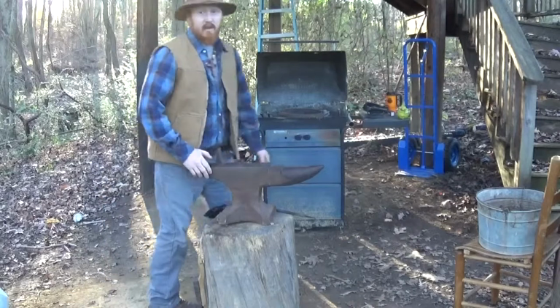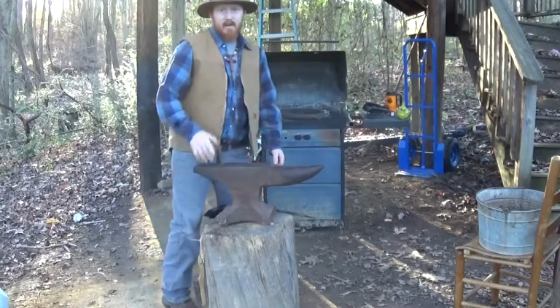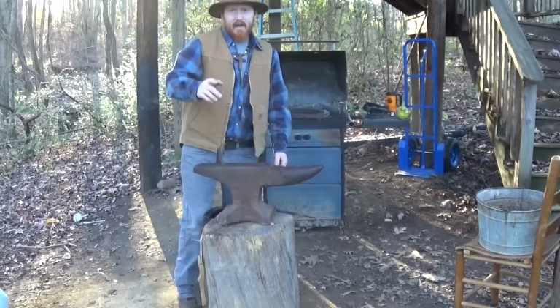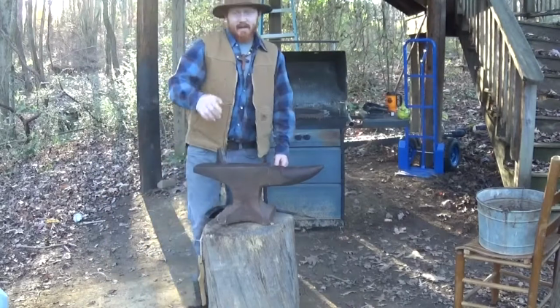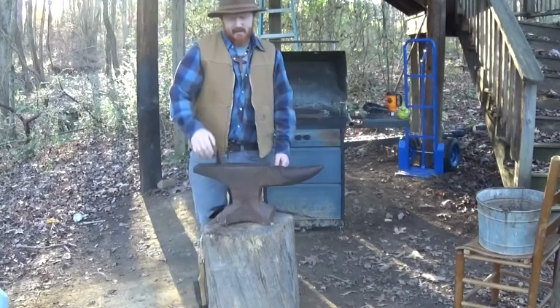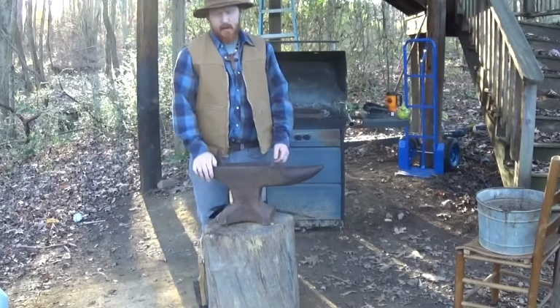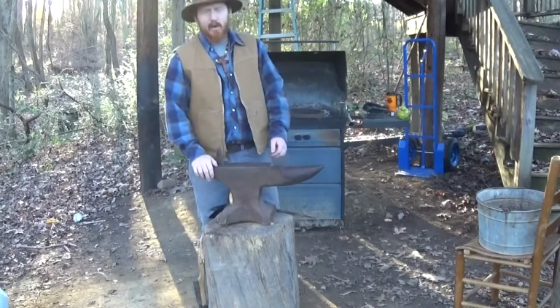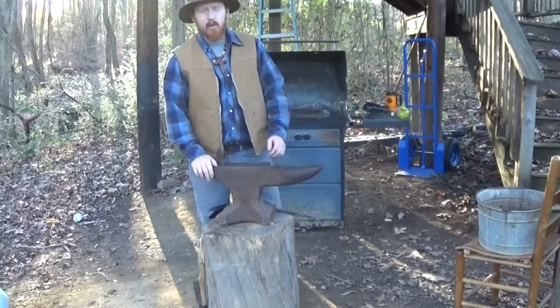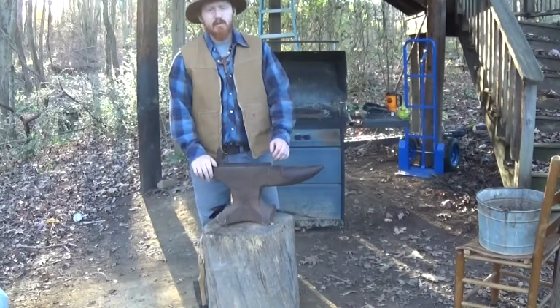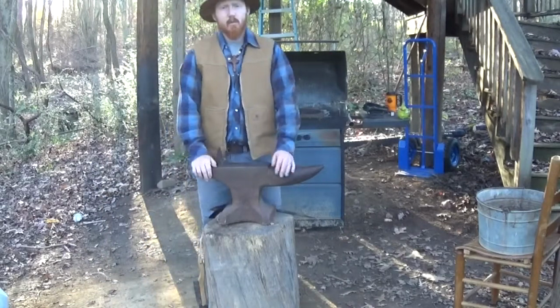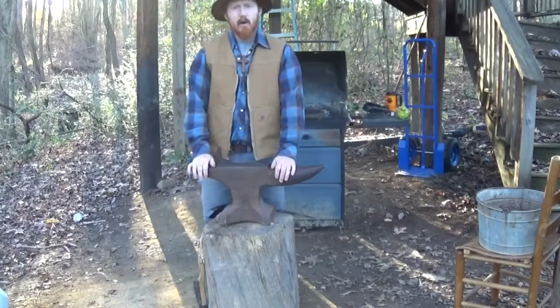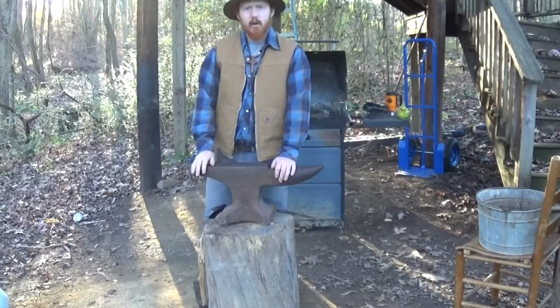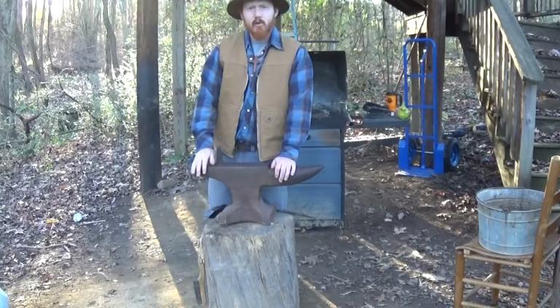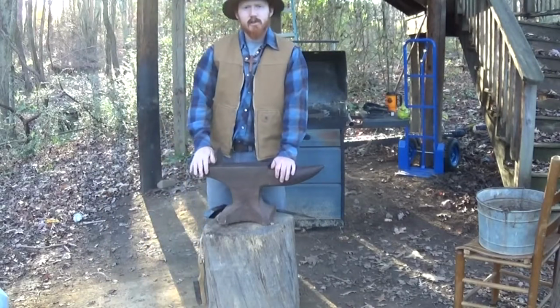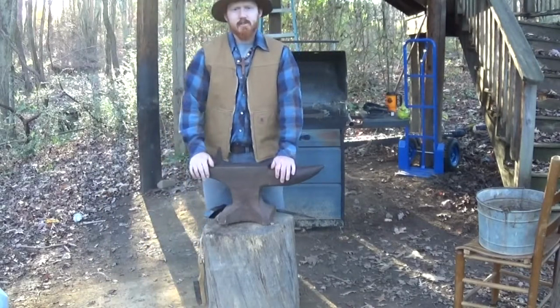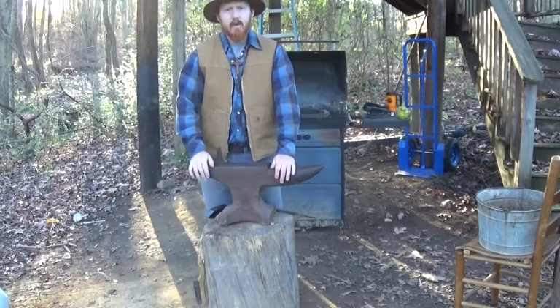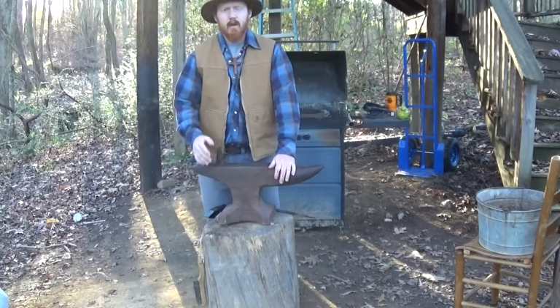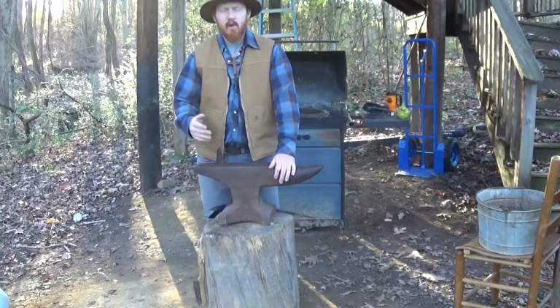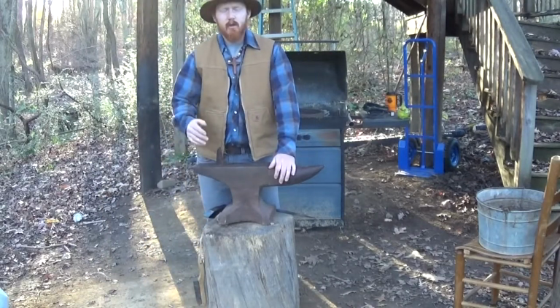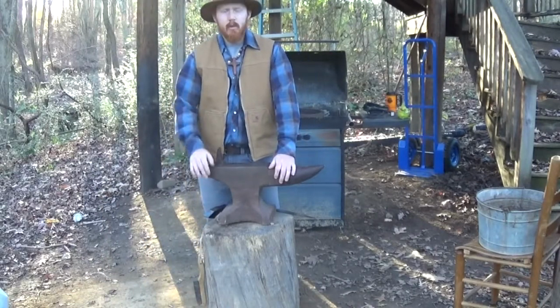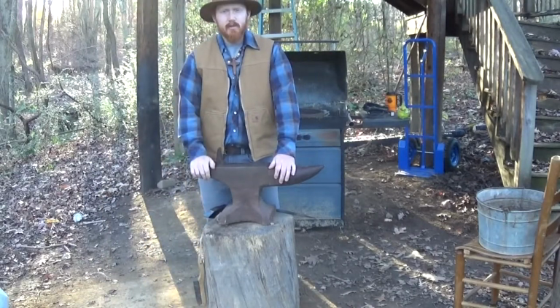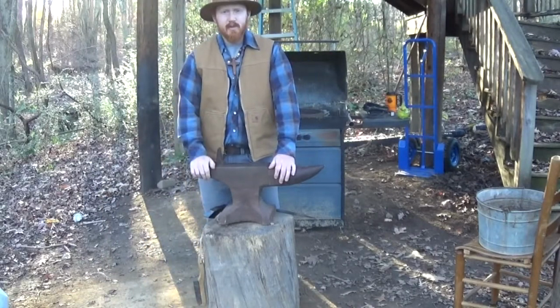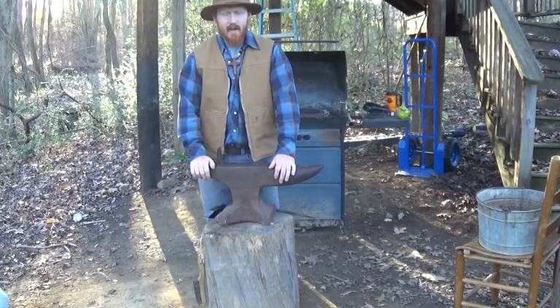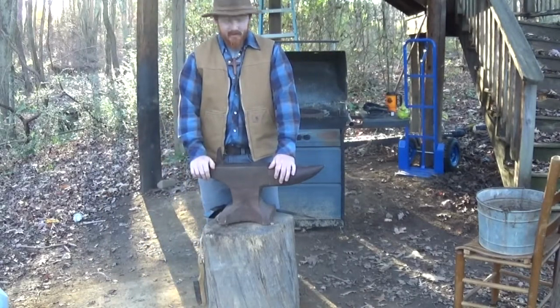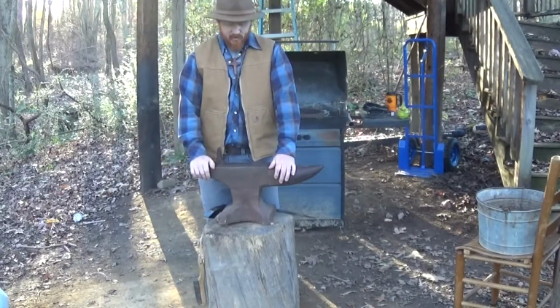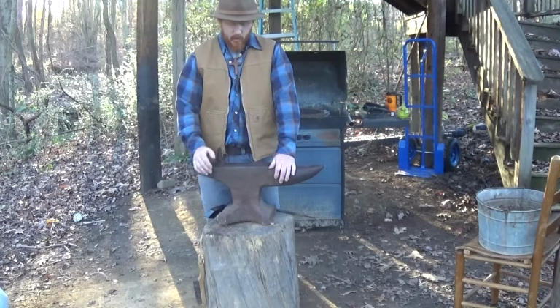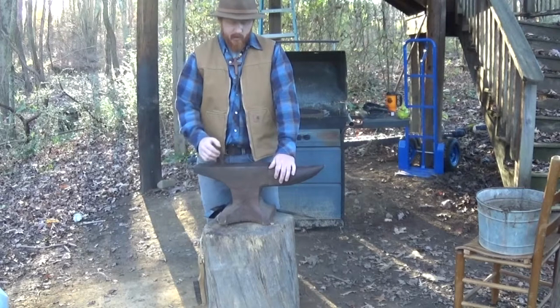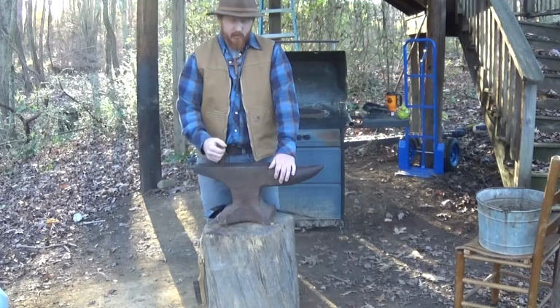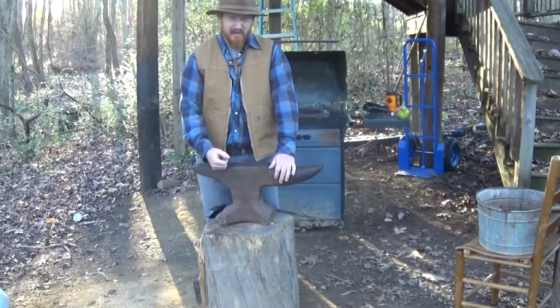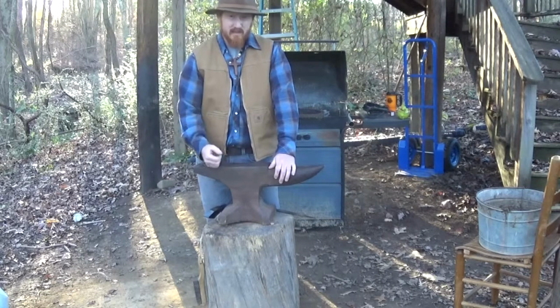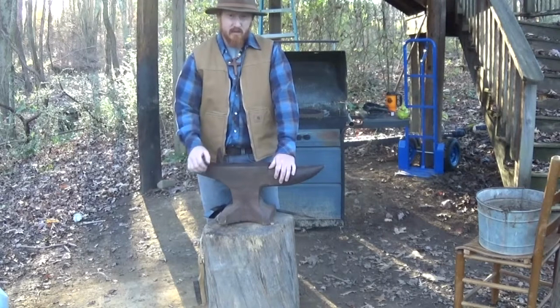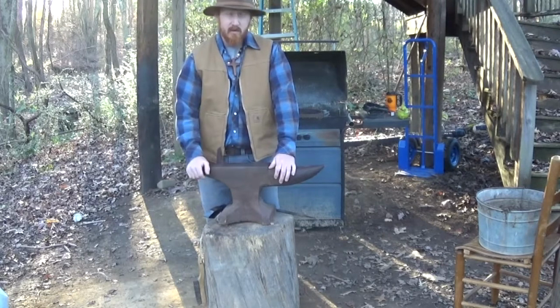Hey guys, I'm Brad Wilson from Wild at Heart Wilderness, and what I thought we'd do today is start going over blacksmithing.